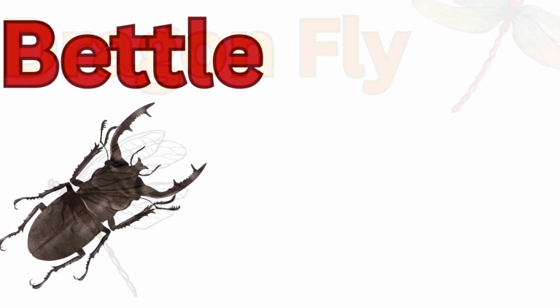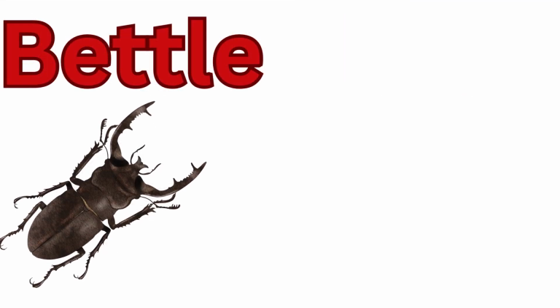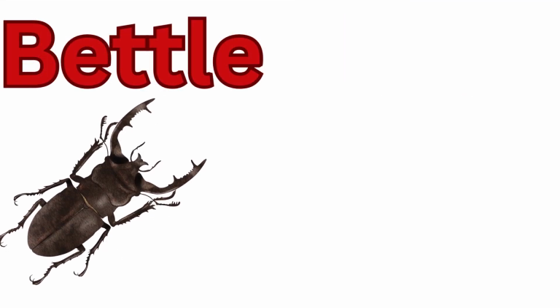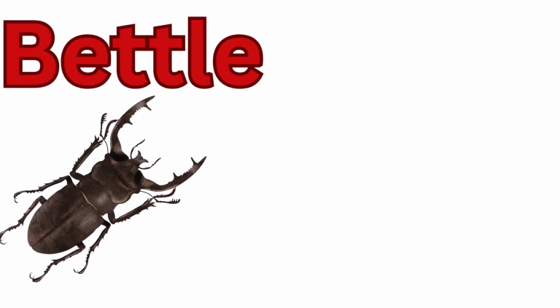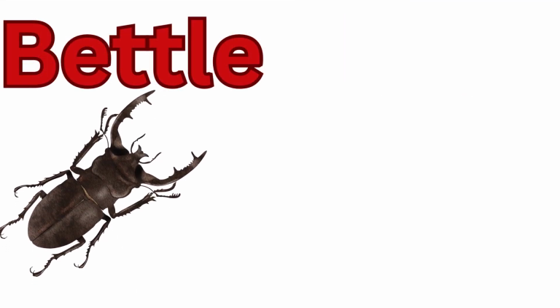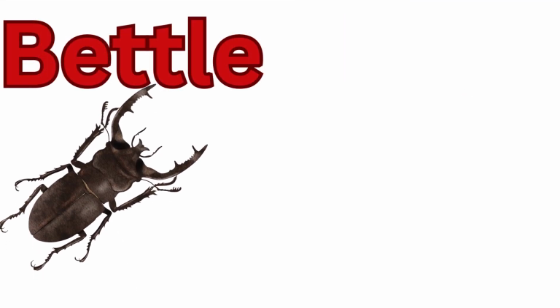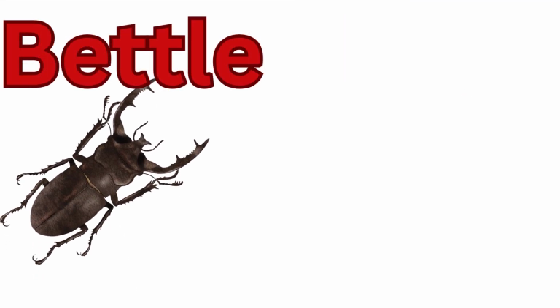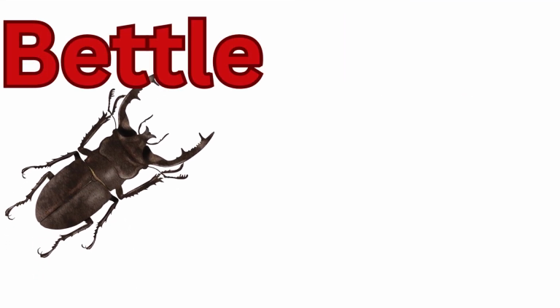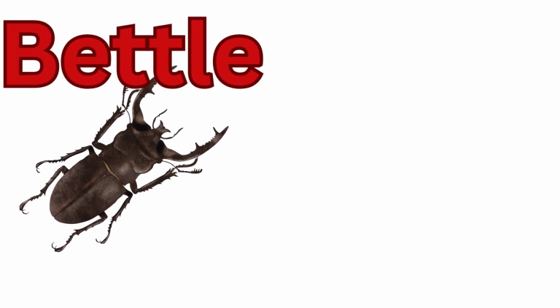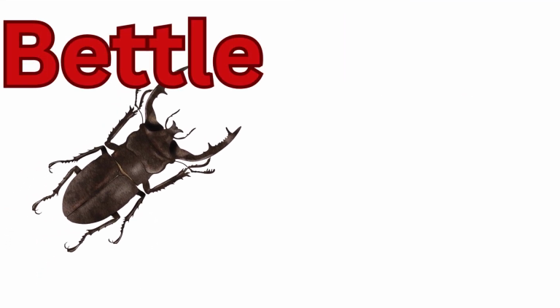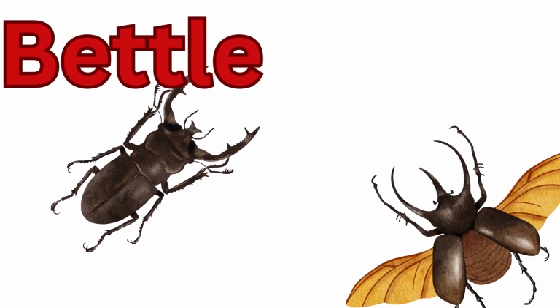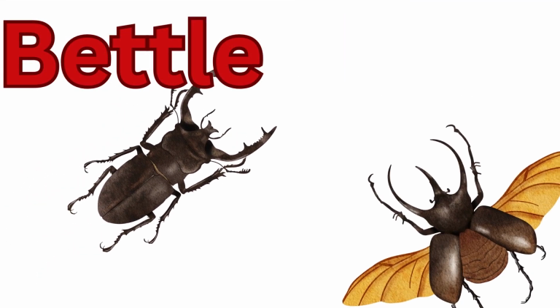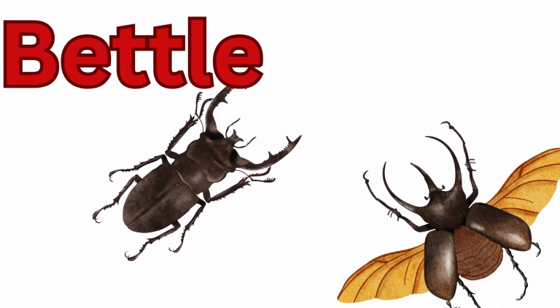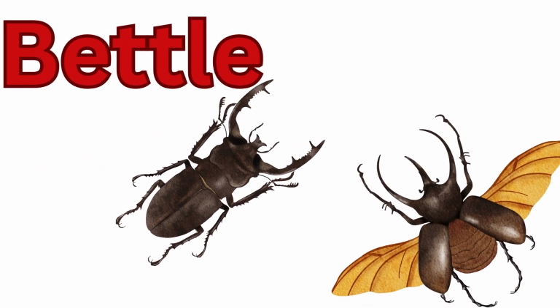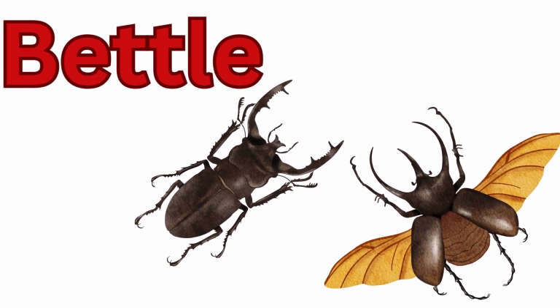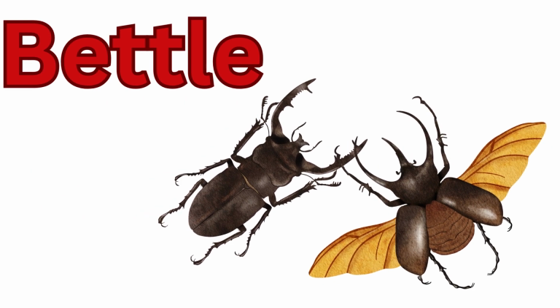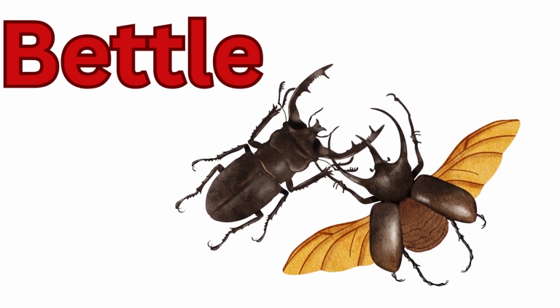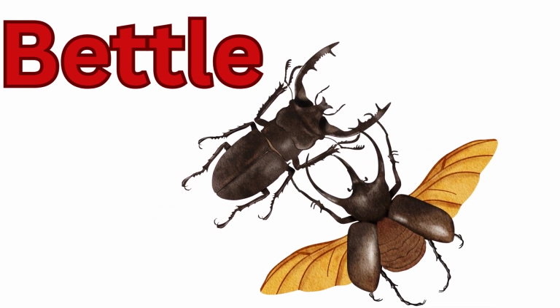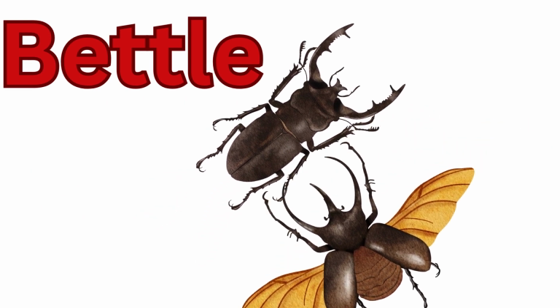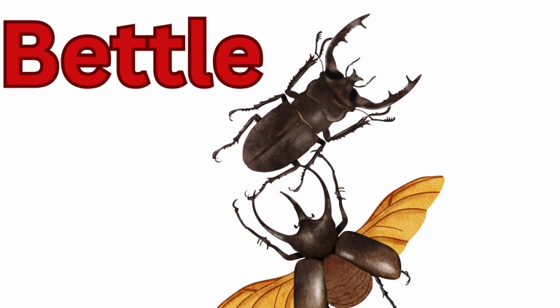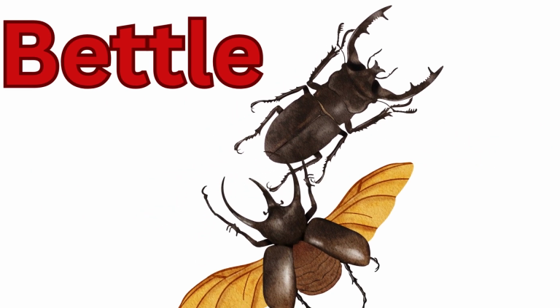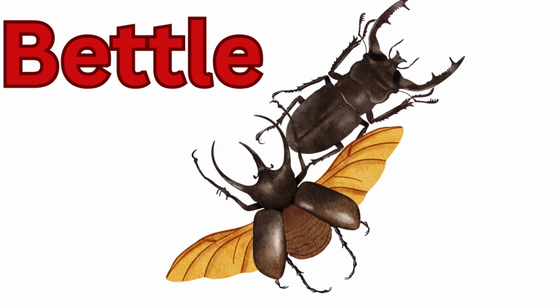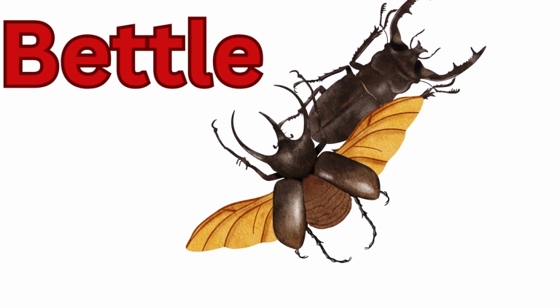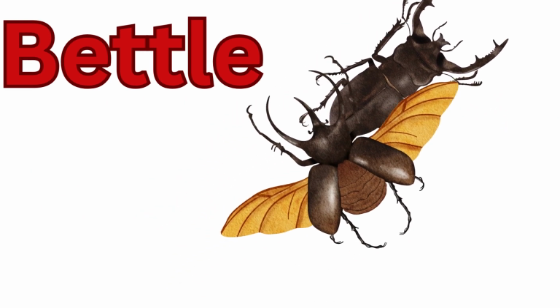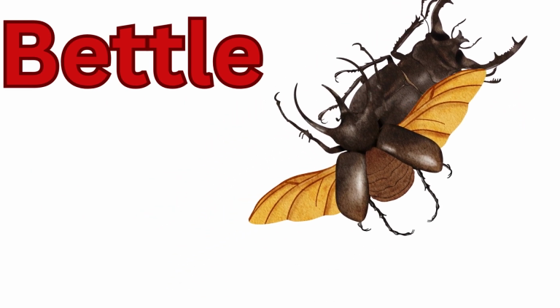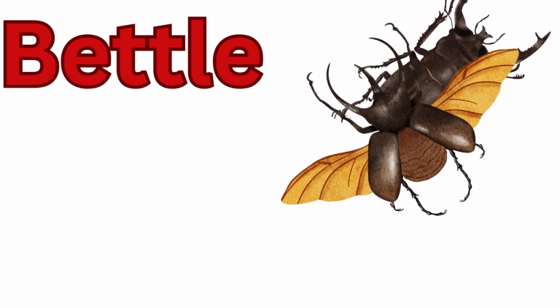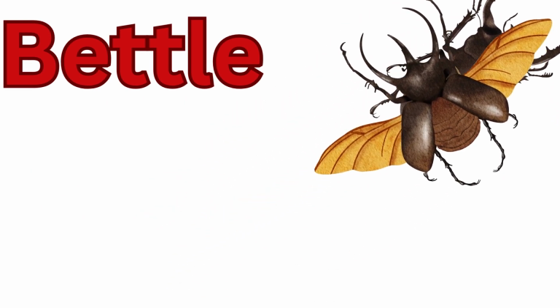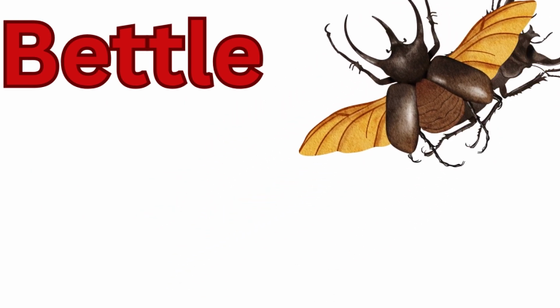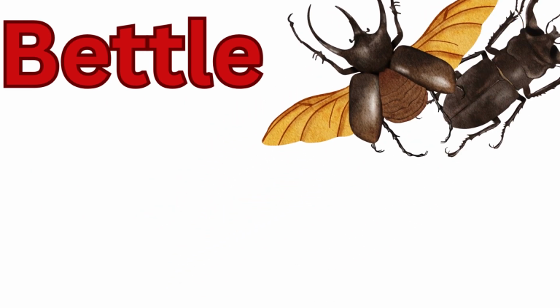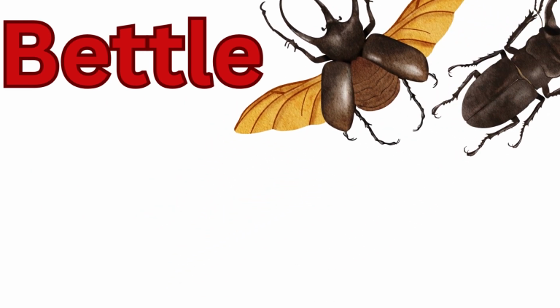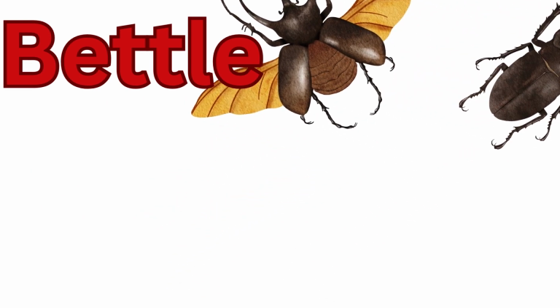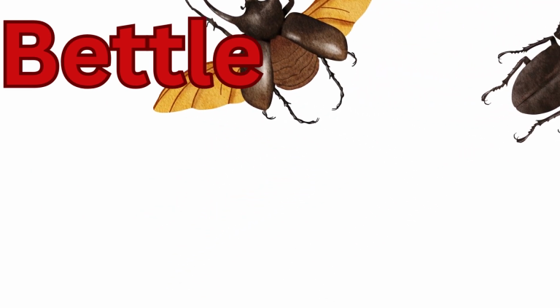Beetle. Beetles make up the largest order of insects. They come in various shapes and sizes with hard shells covering their bodies.